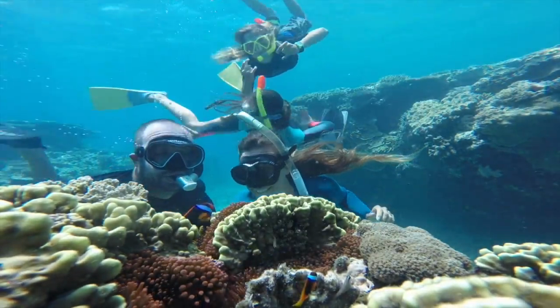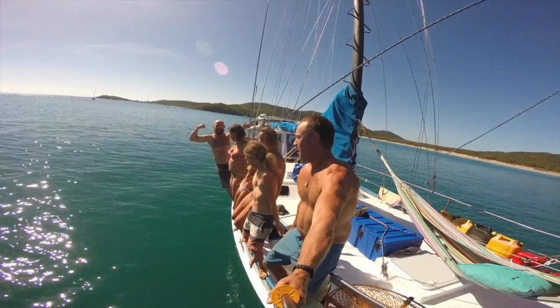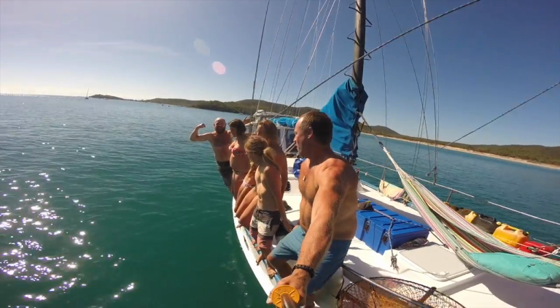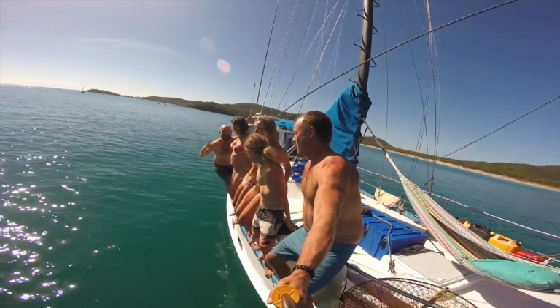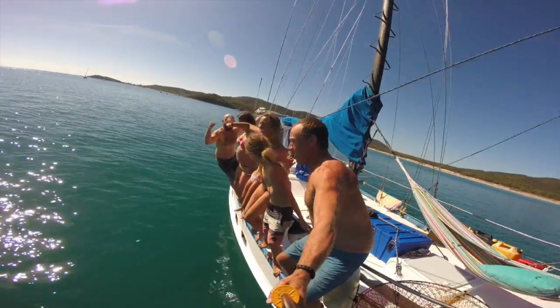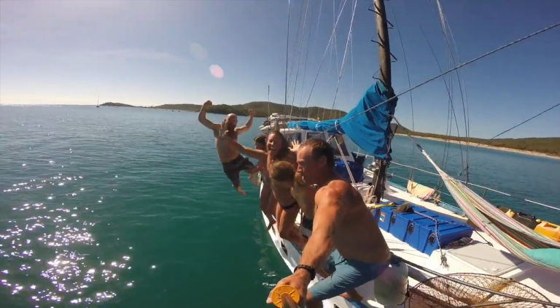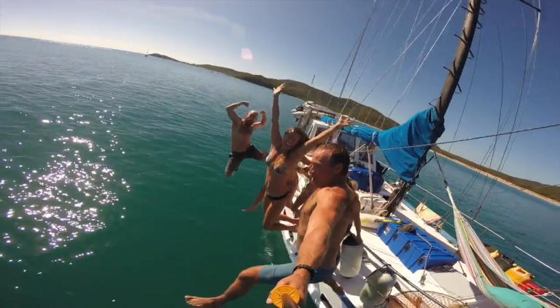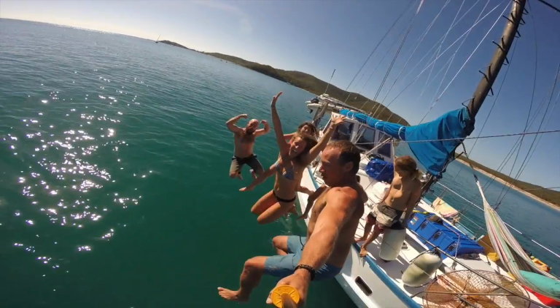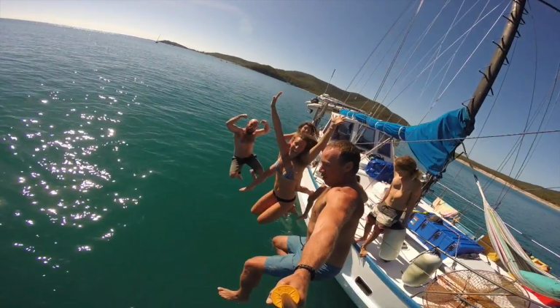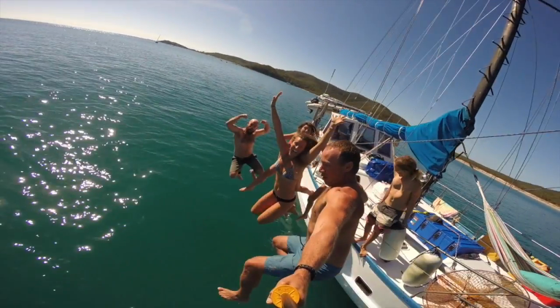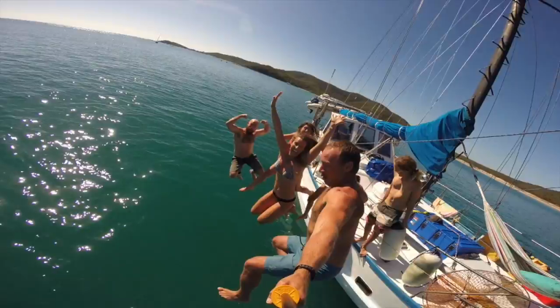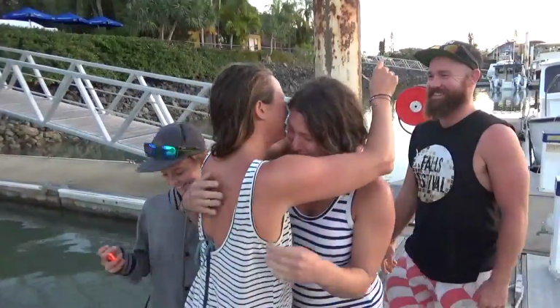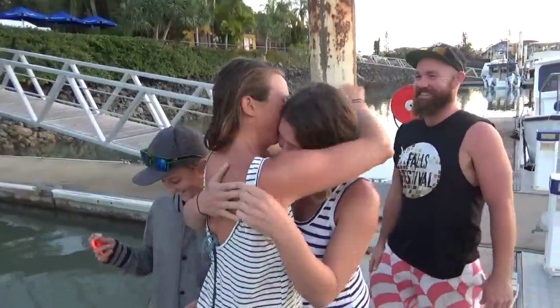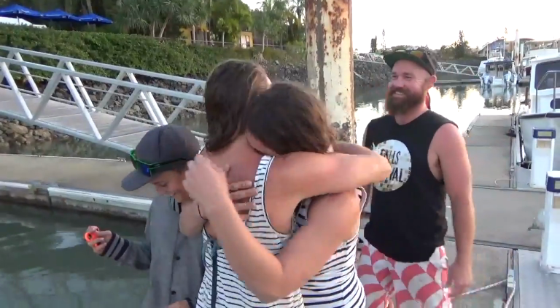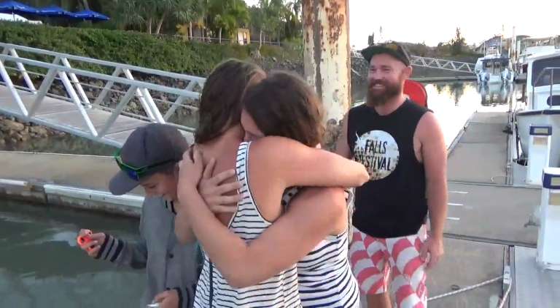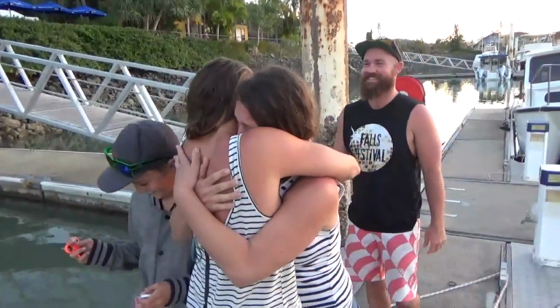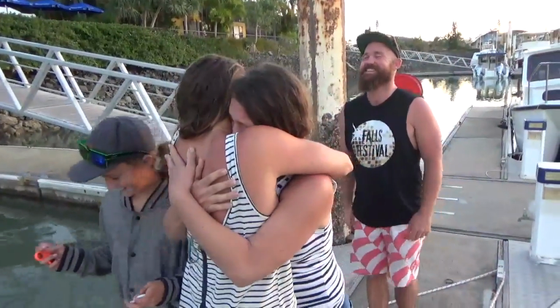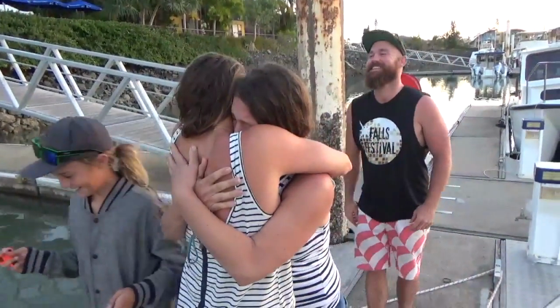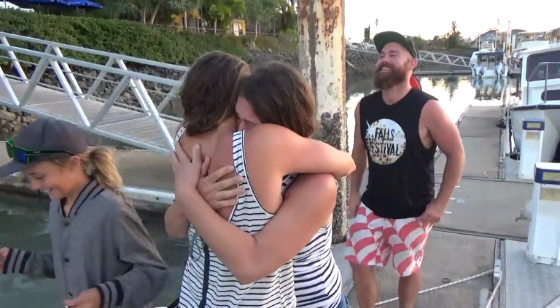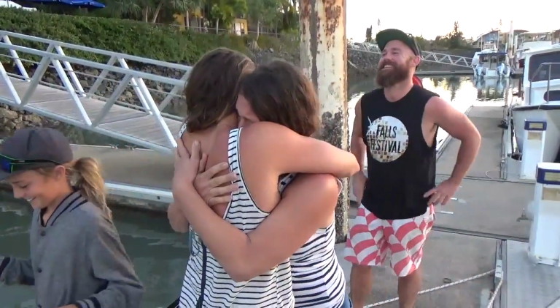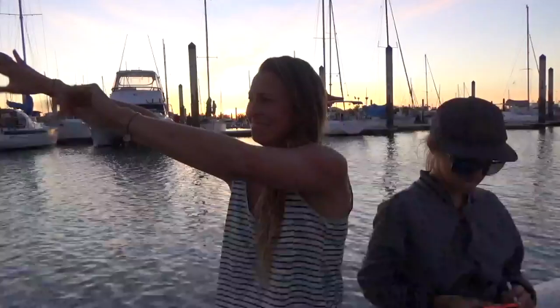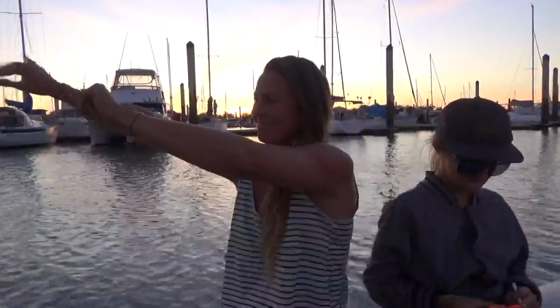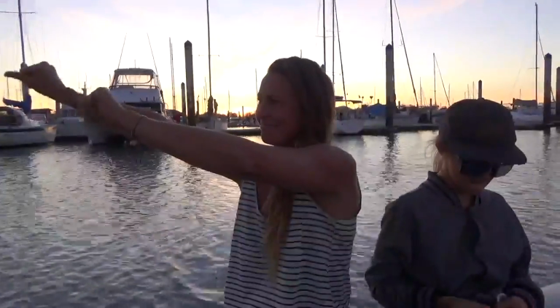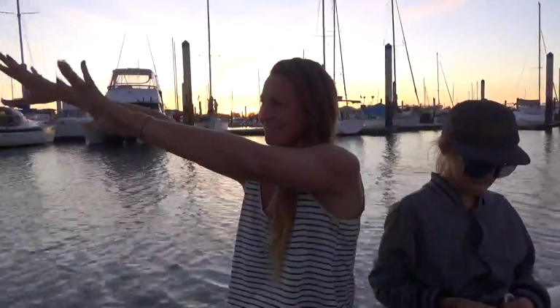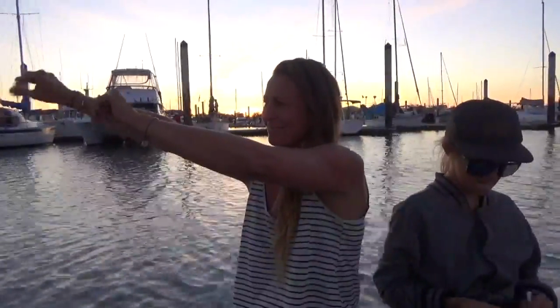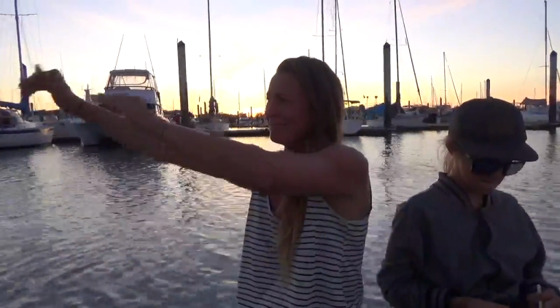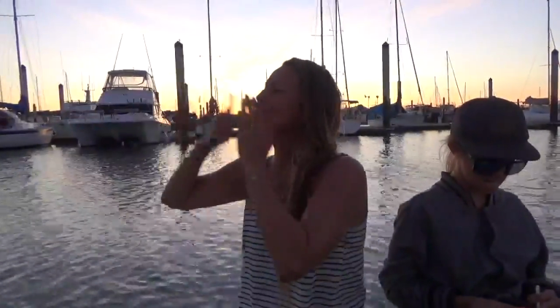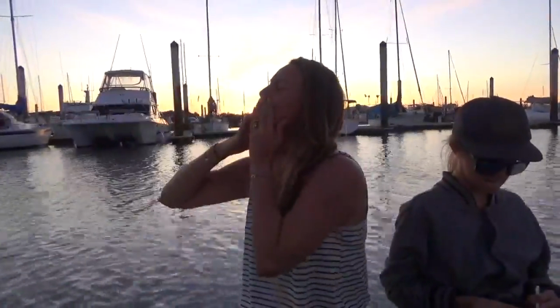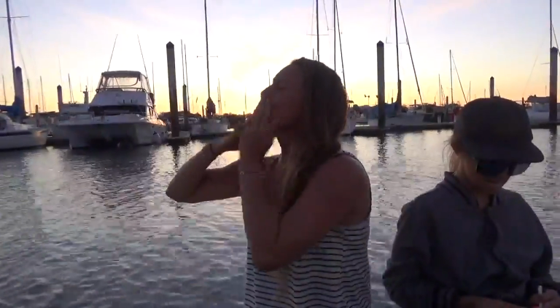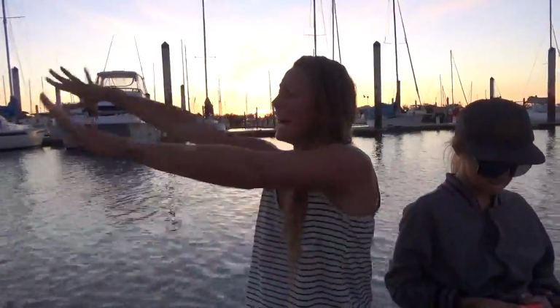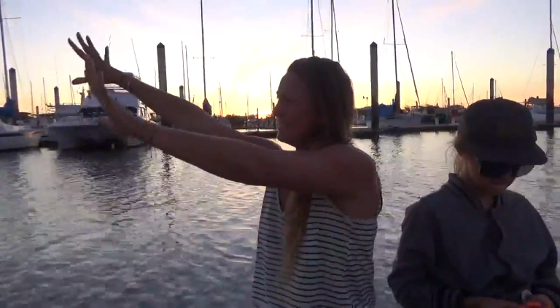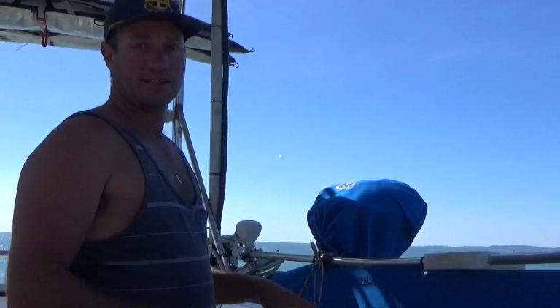Previously on Sailing Catalpa, we have some good friends come and stay with us at Great Keppel Island and have some sad goodbyes.